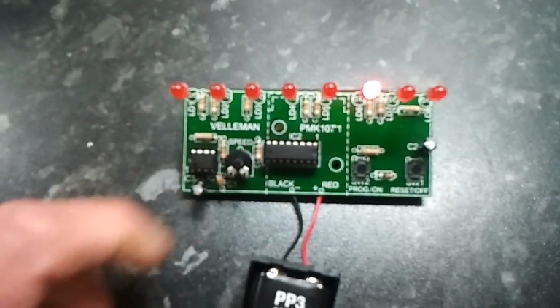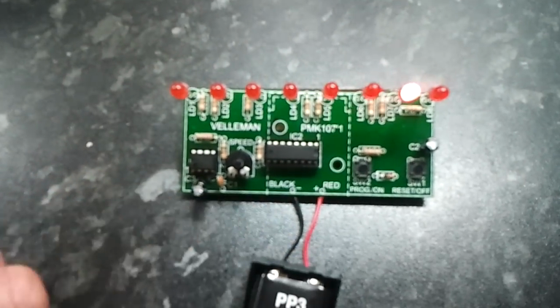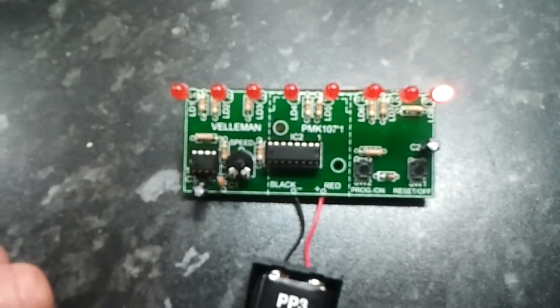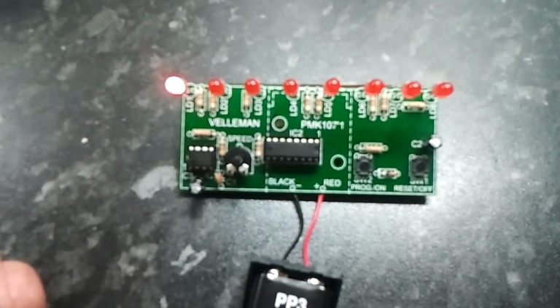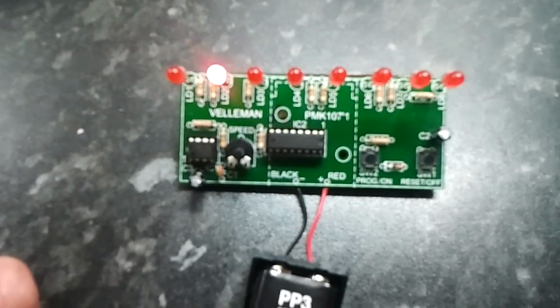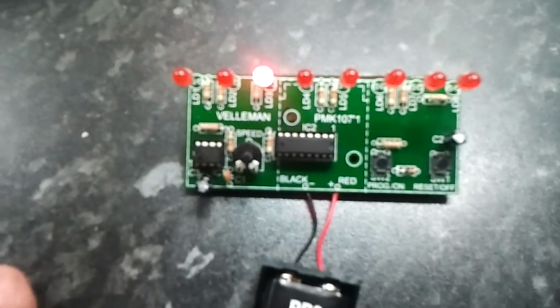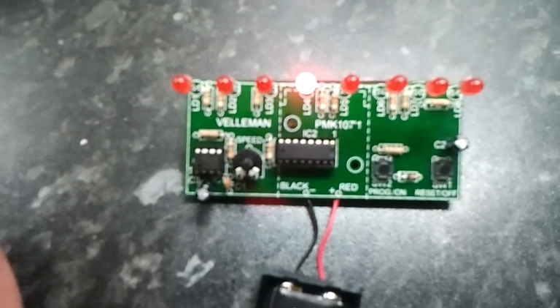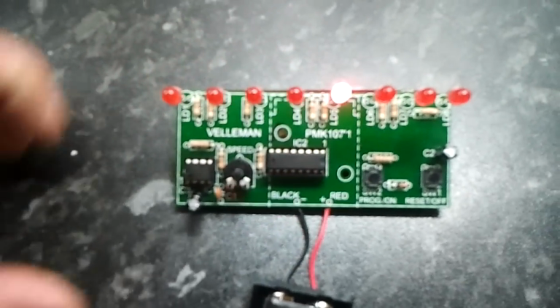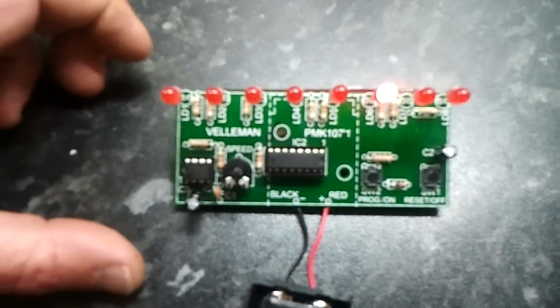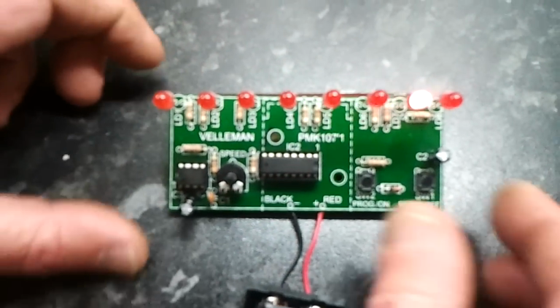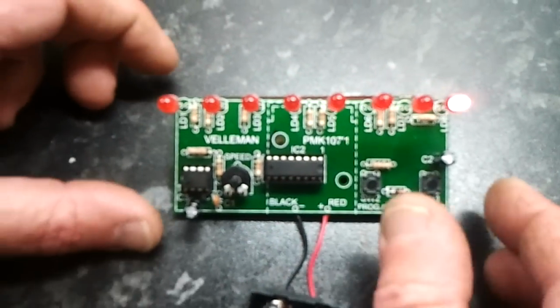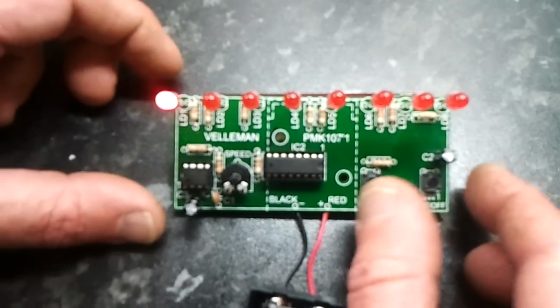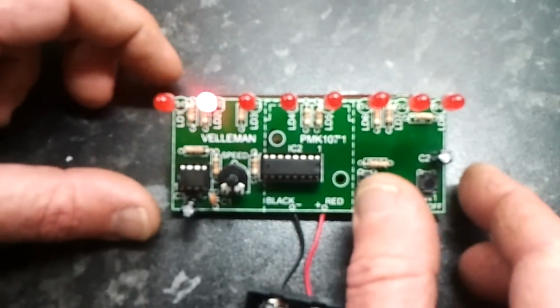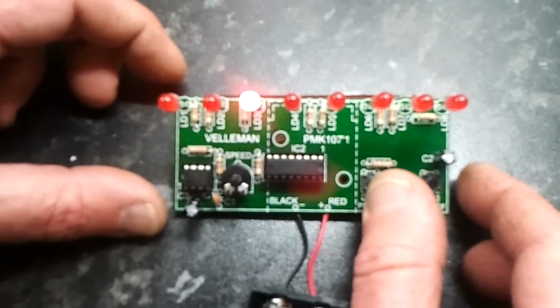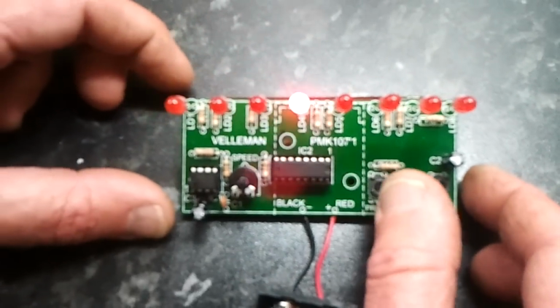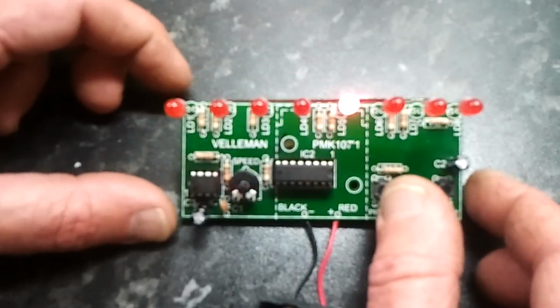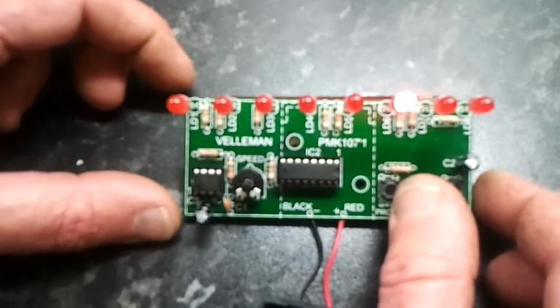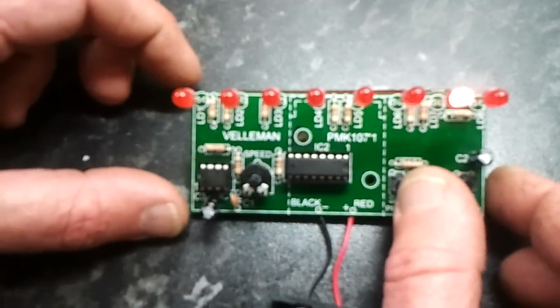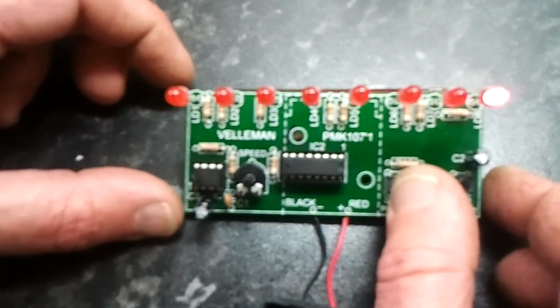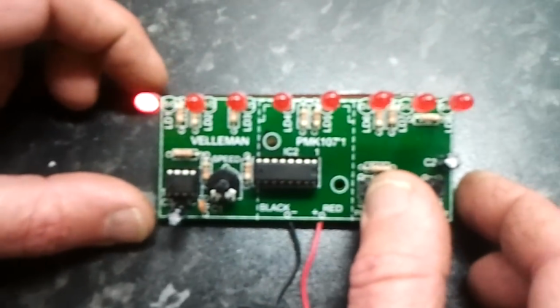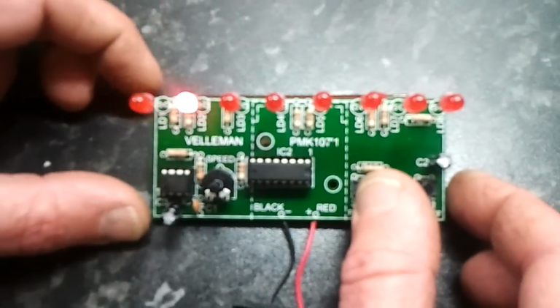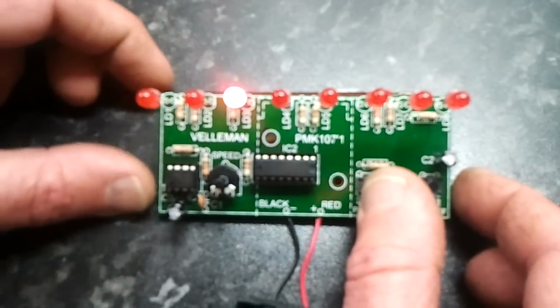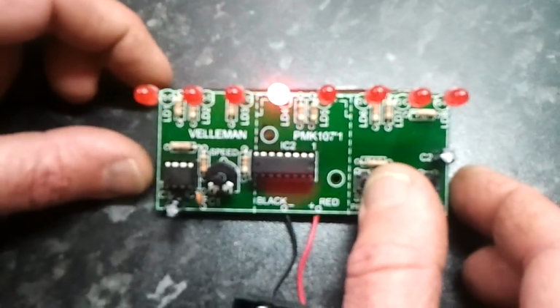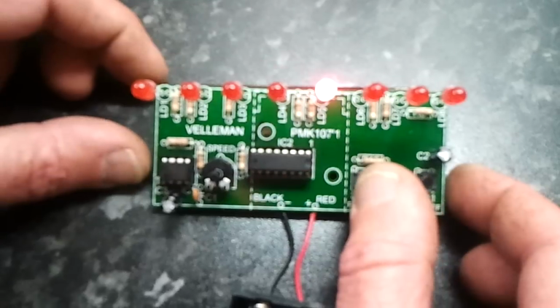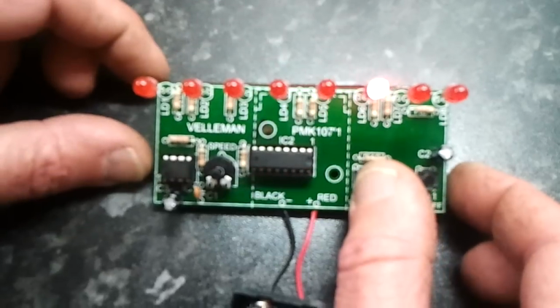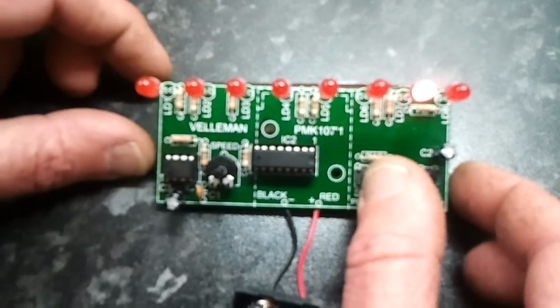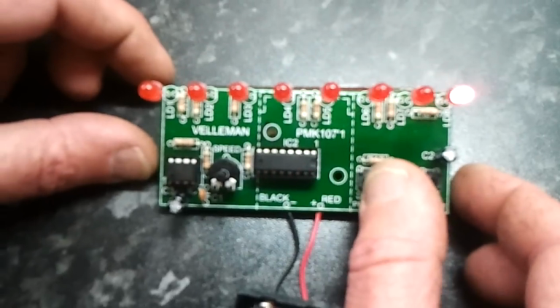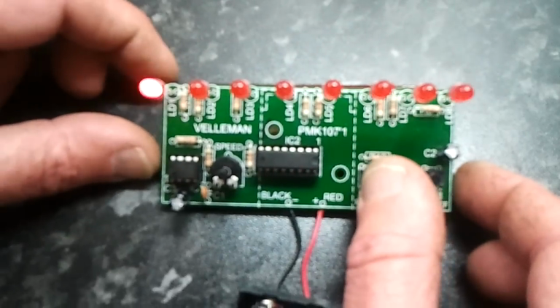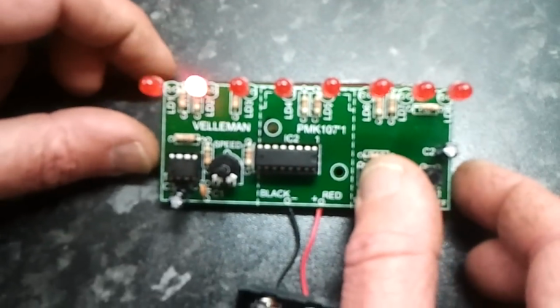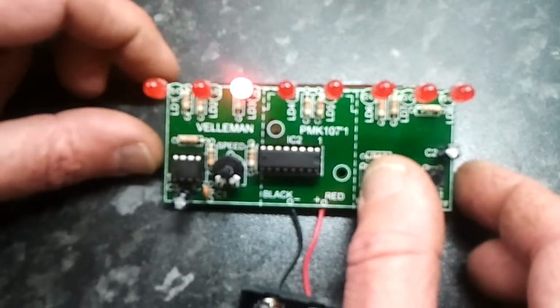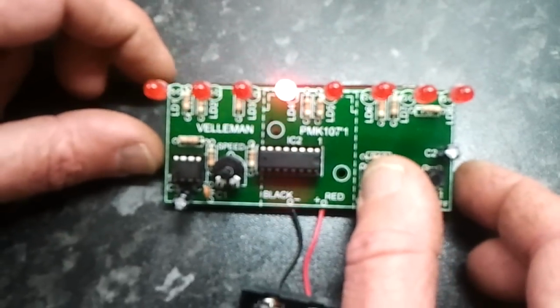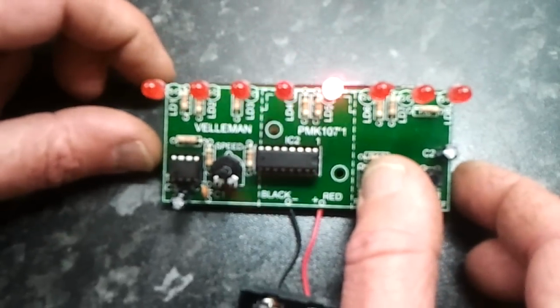Which it has. Pressing switch 2 still changes the patterns.